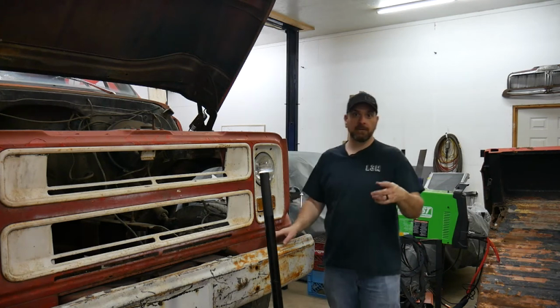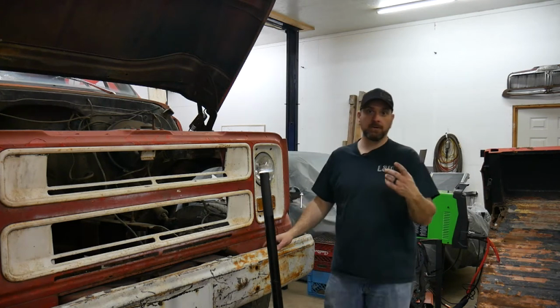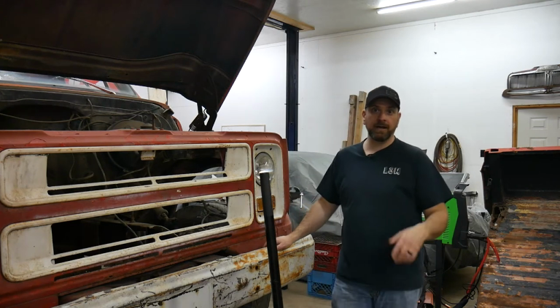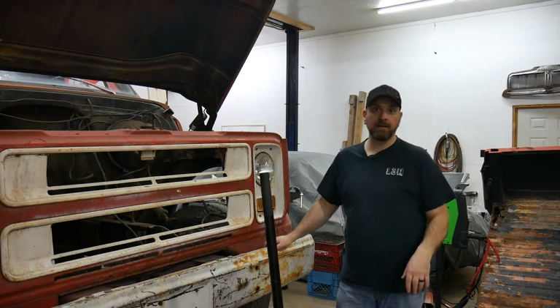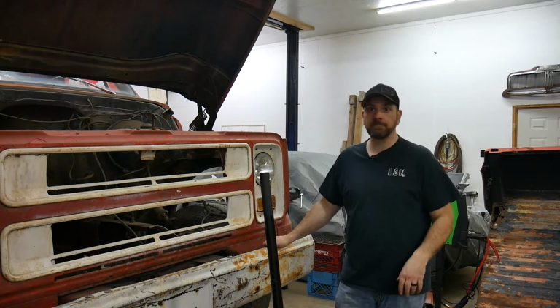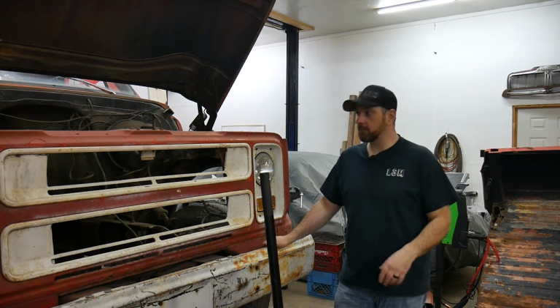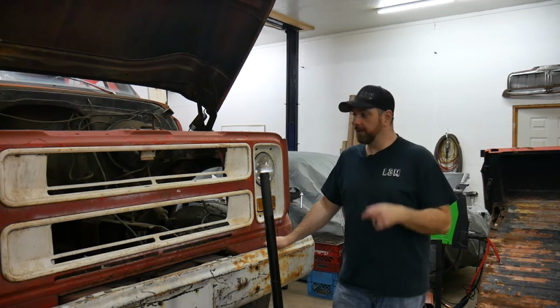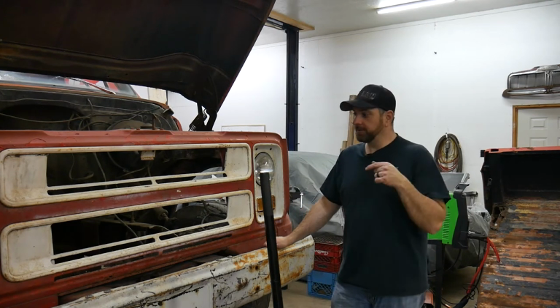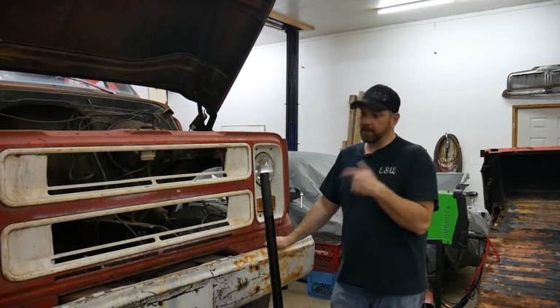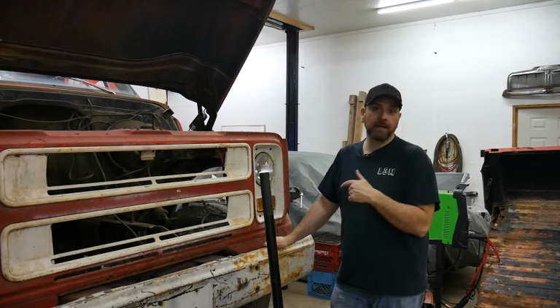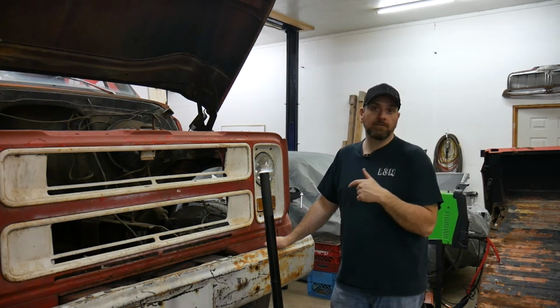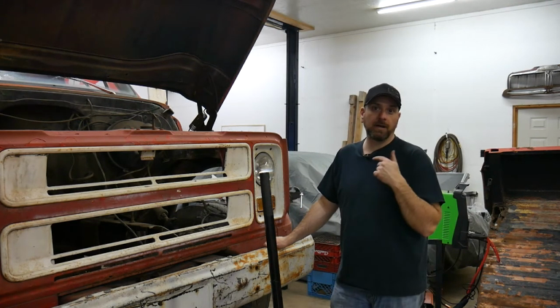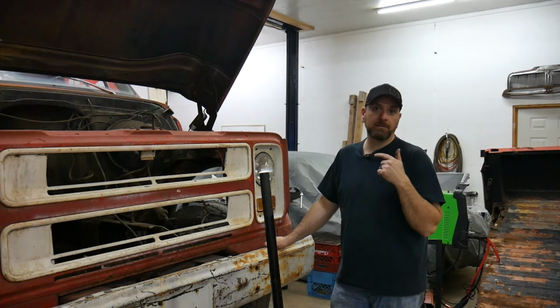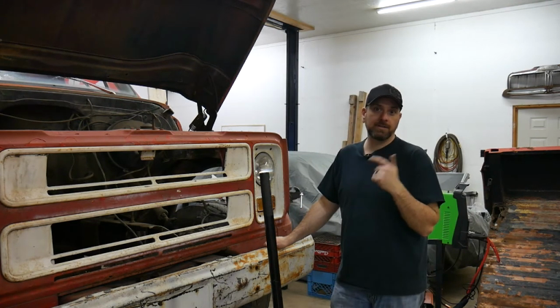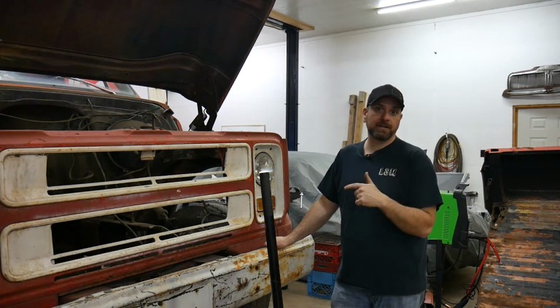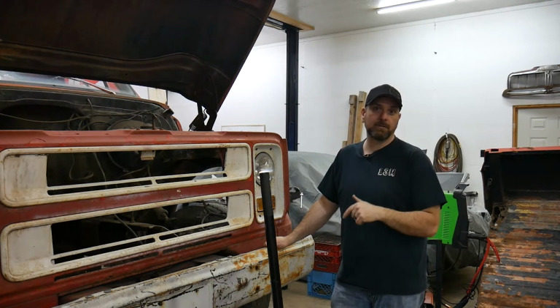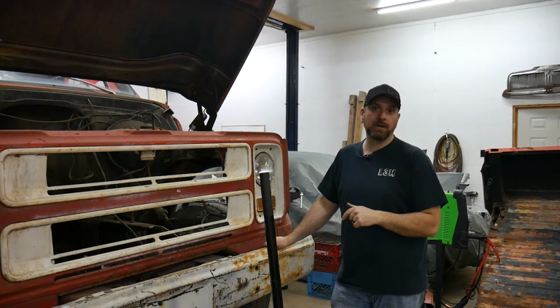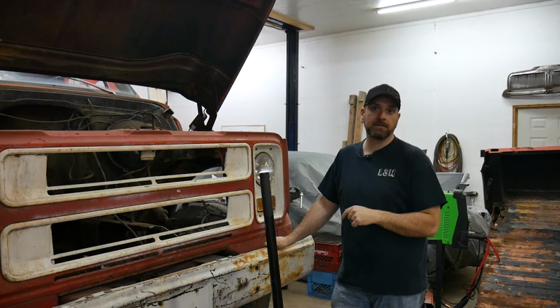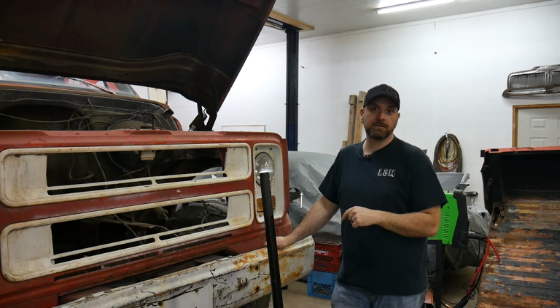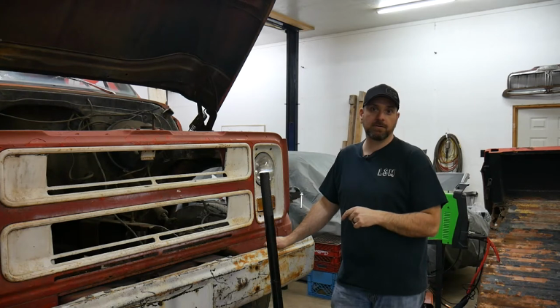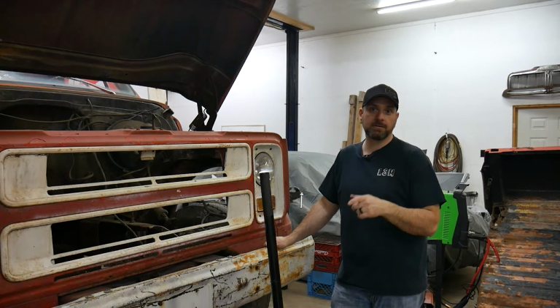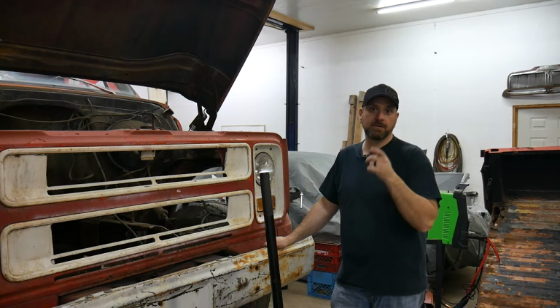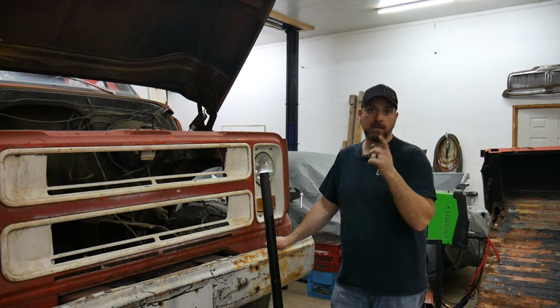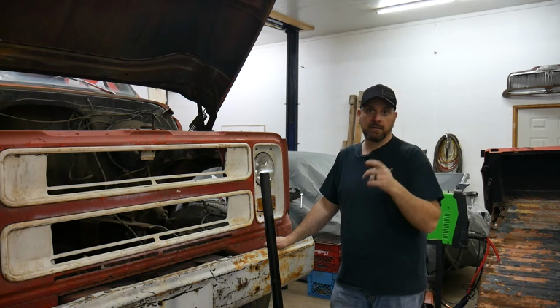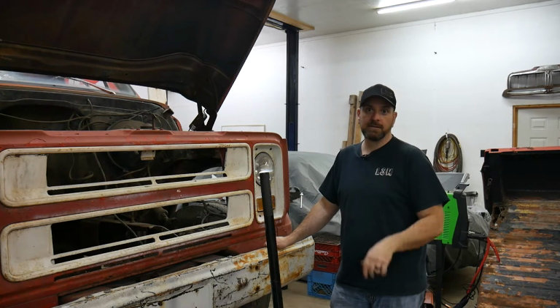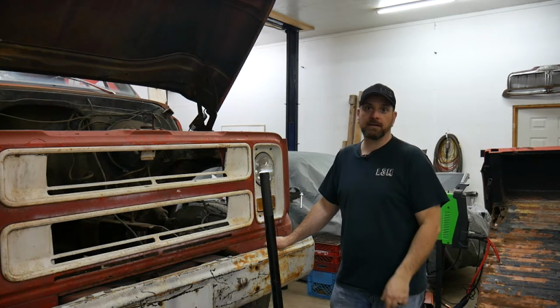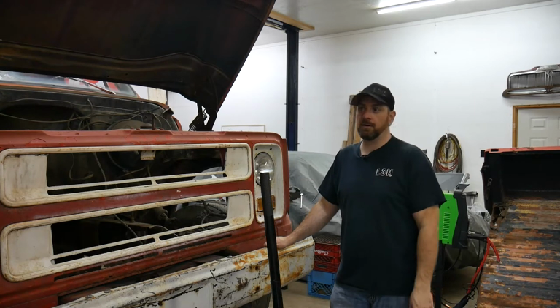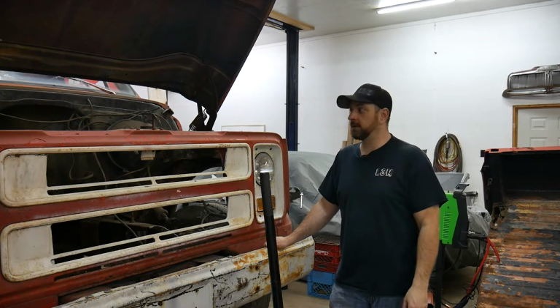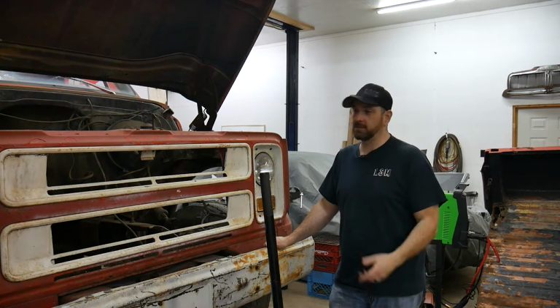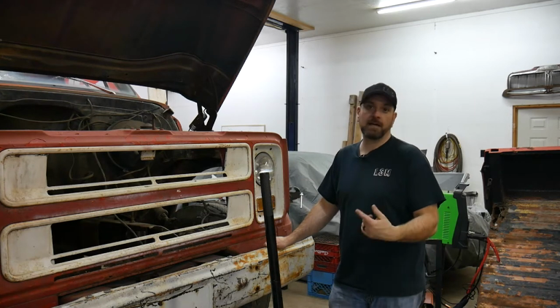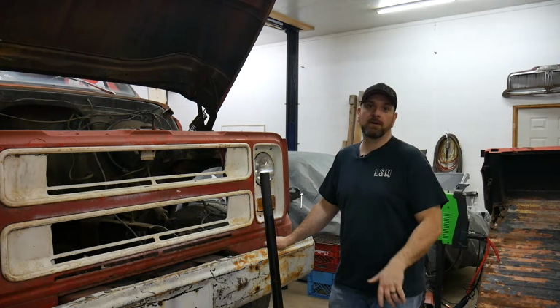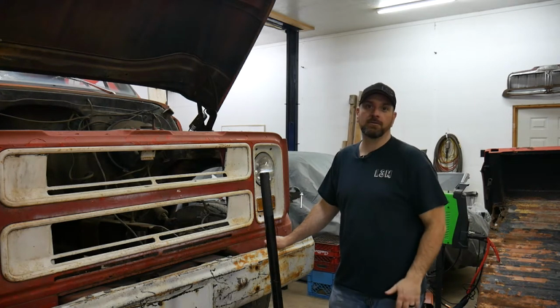Oh hey, today I'm gonna be checking out the brakes on this old girl so tag along and see how it goes.